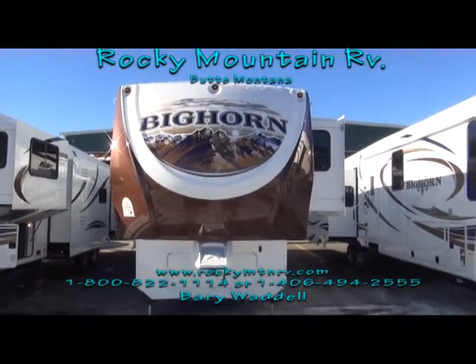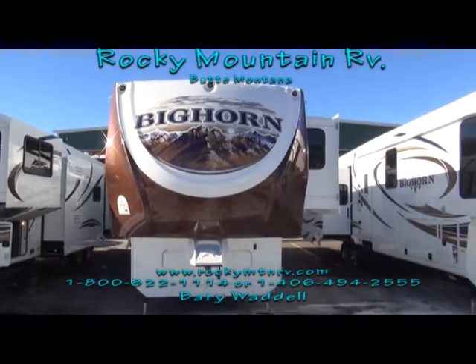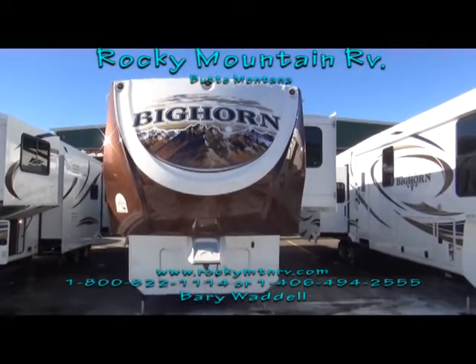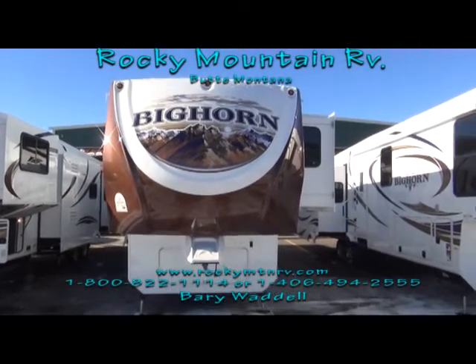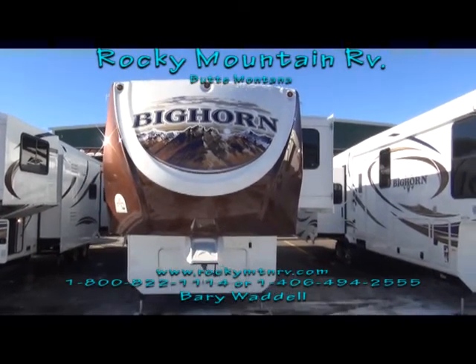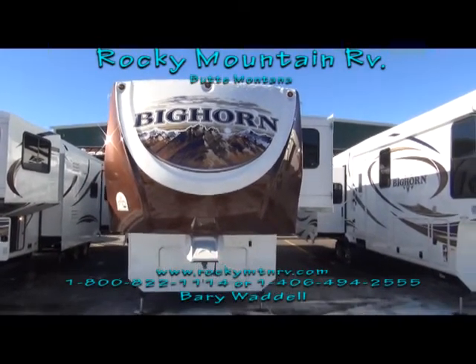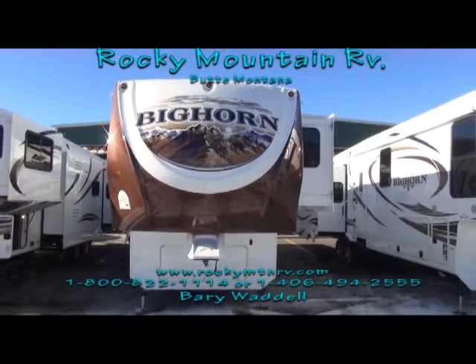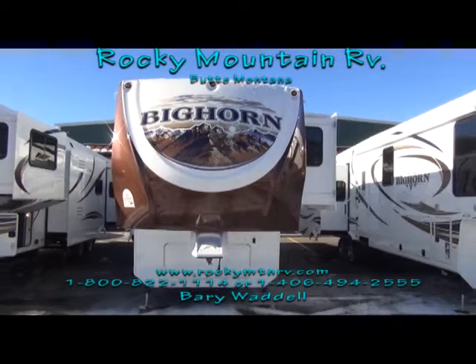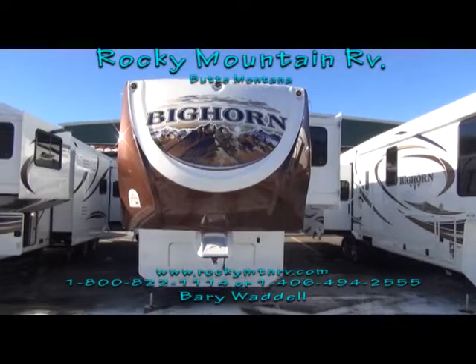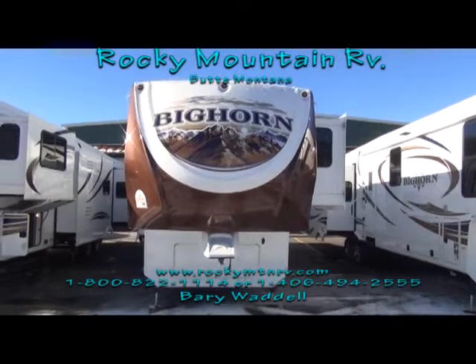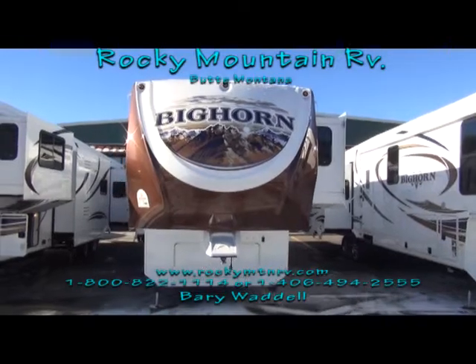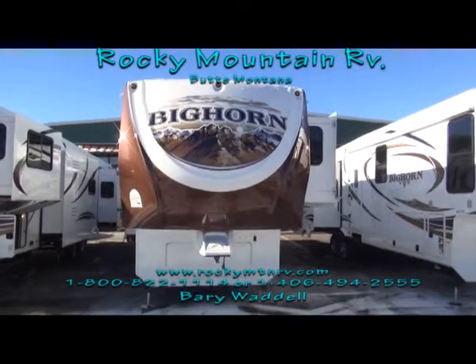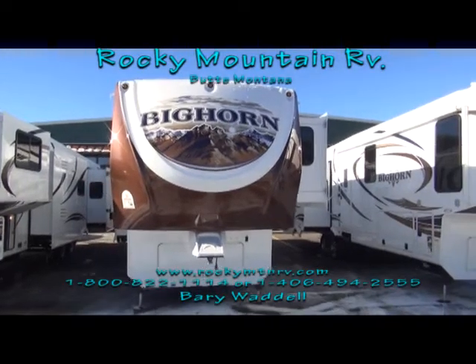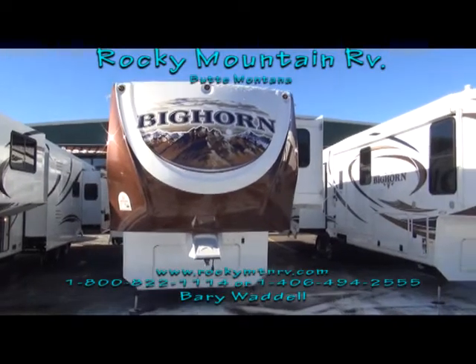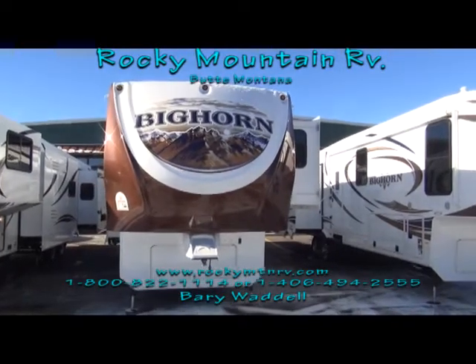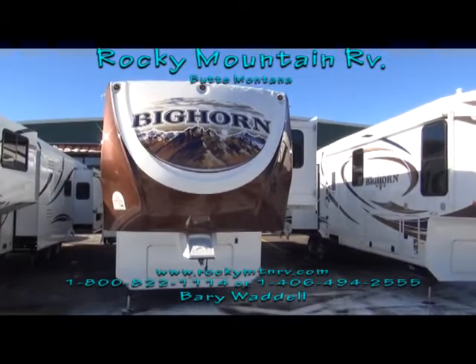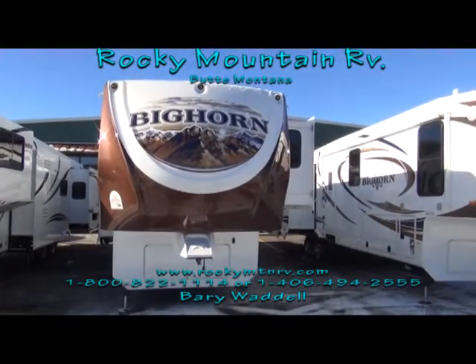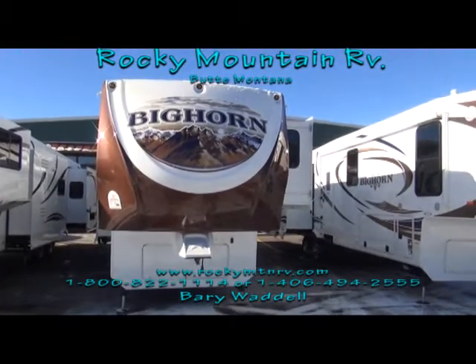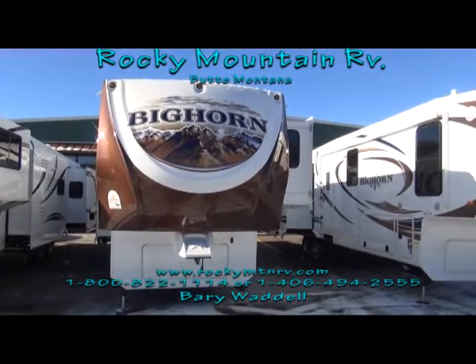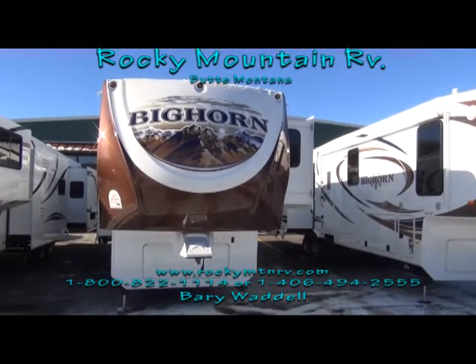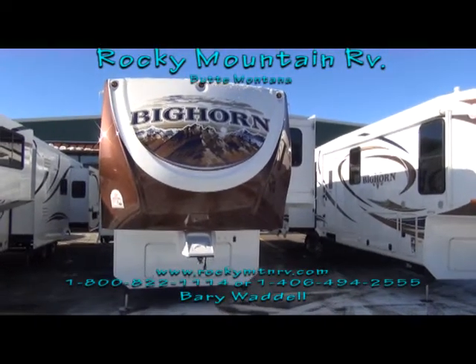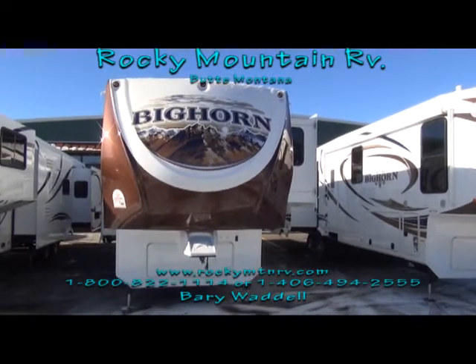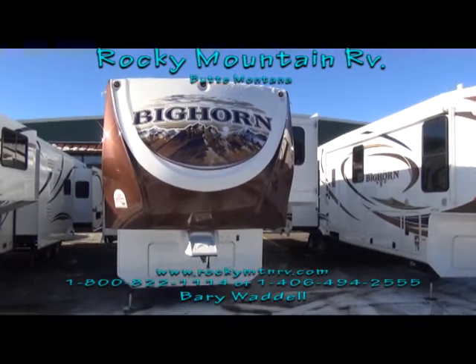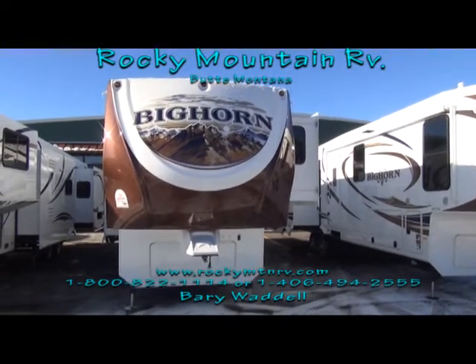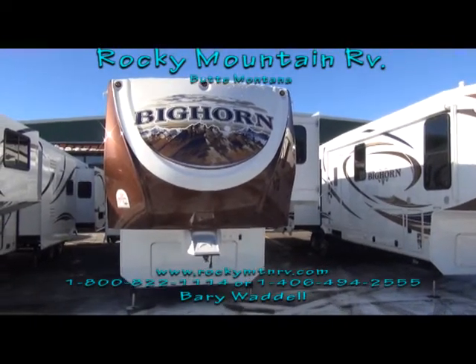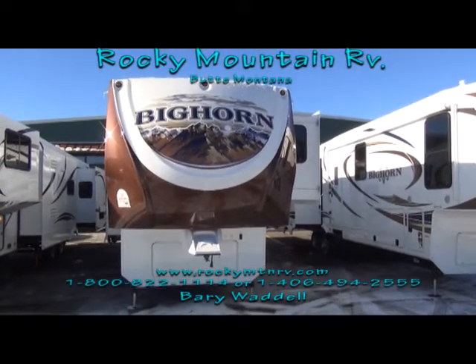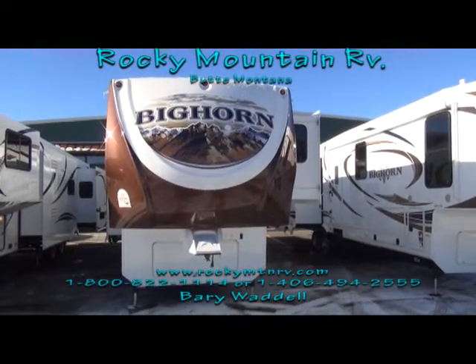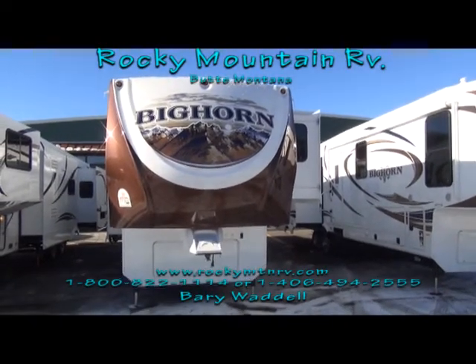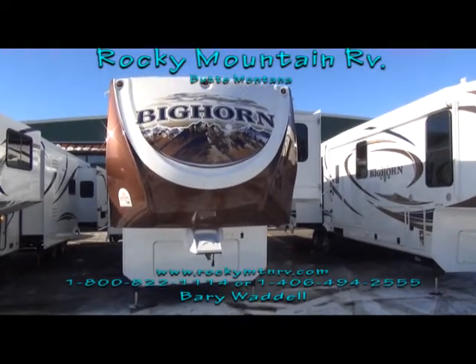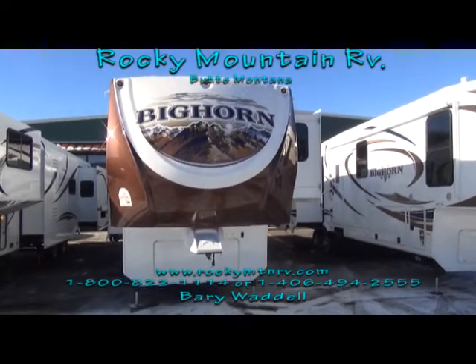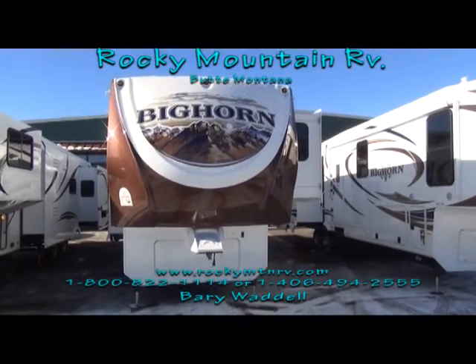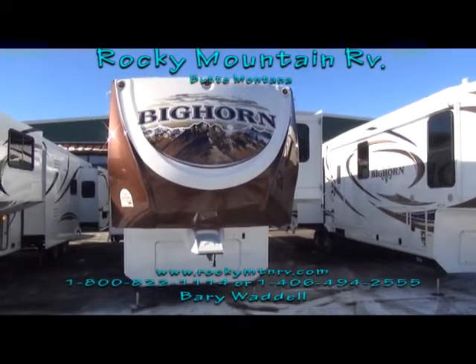My name is Barry Waddell. If you have any questions, please feel free to give me a call at 1-800-822-1114.